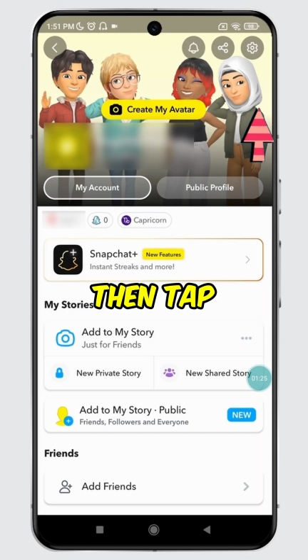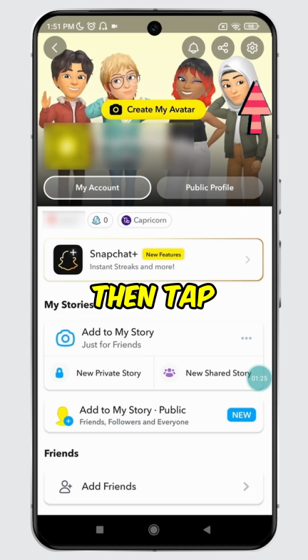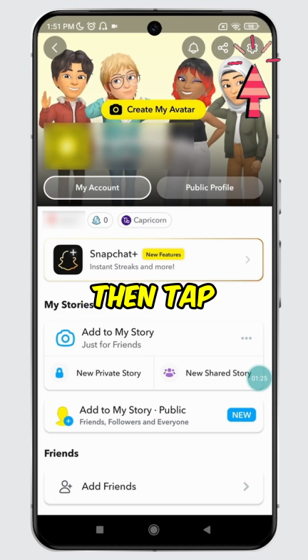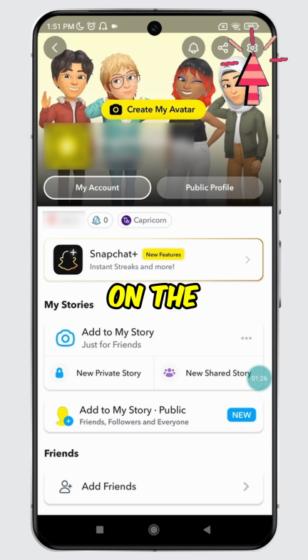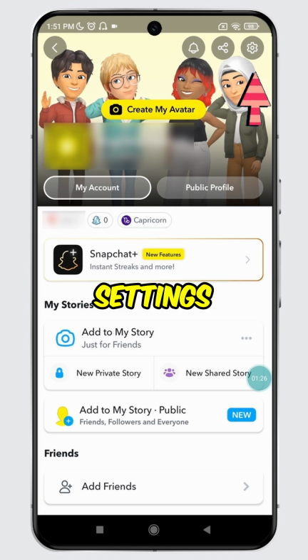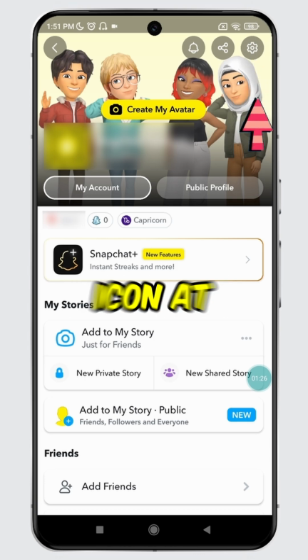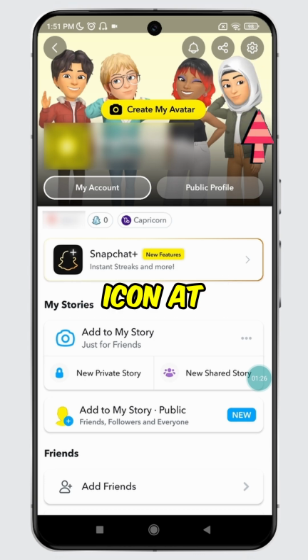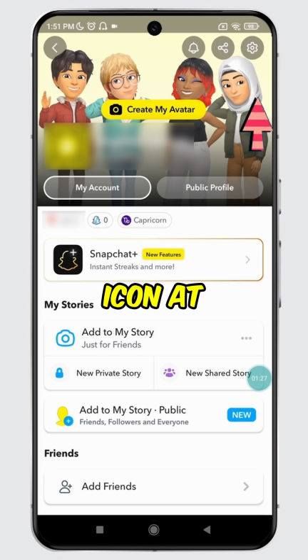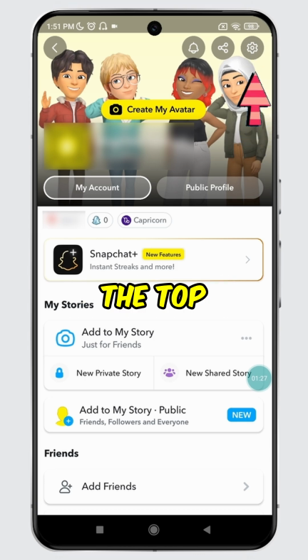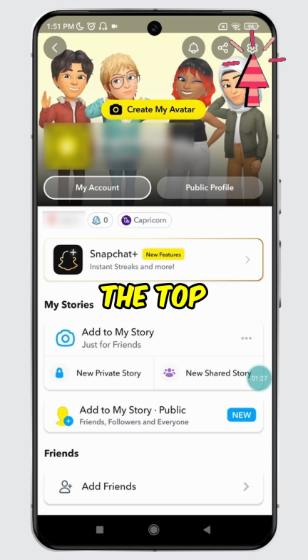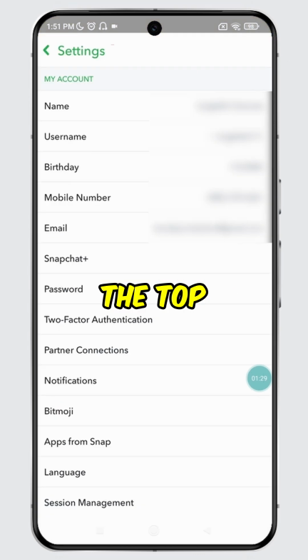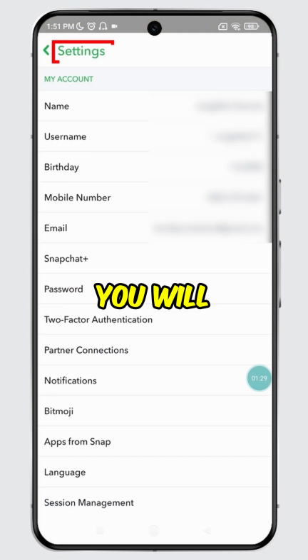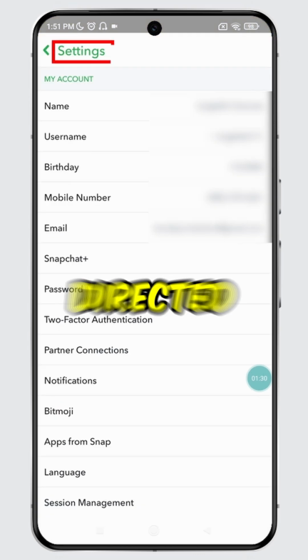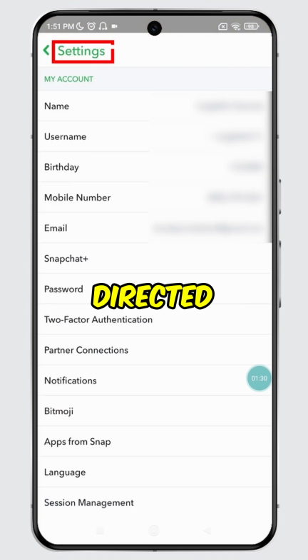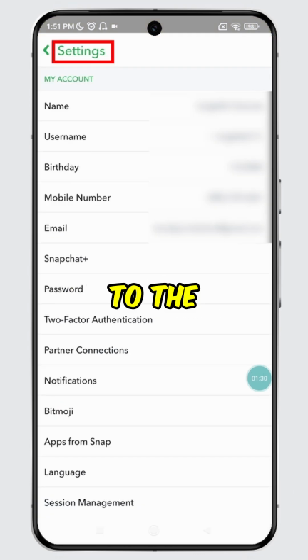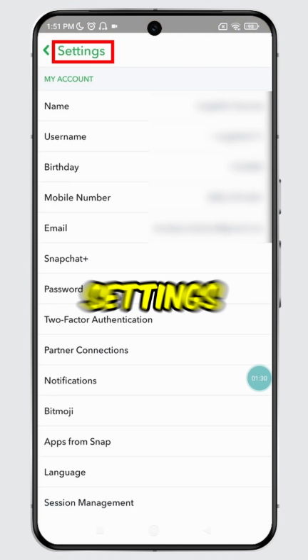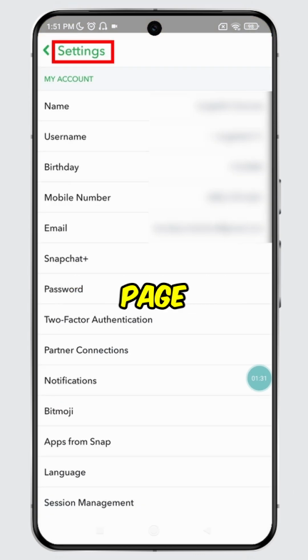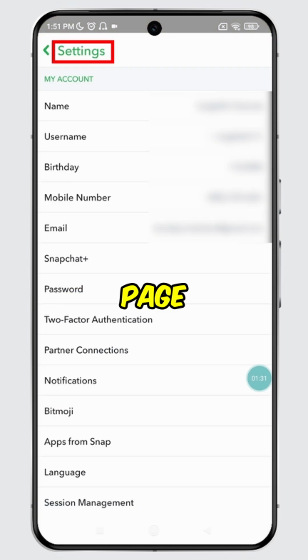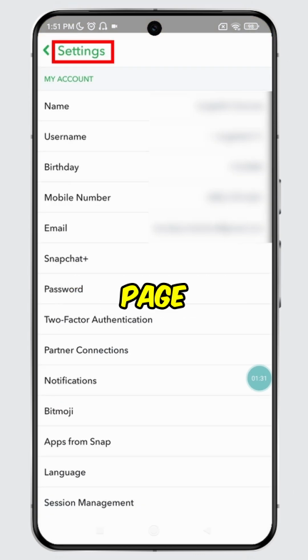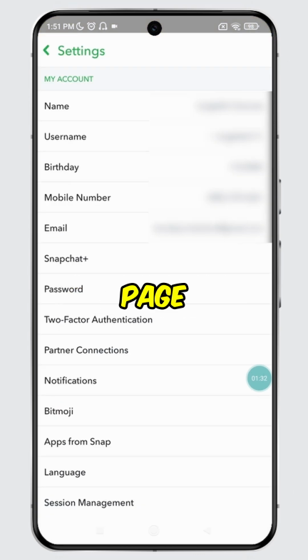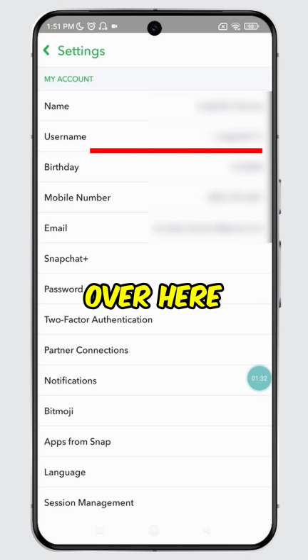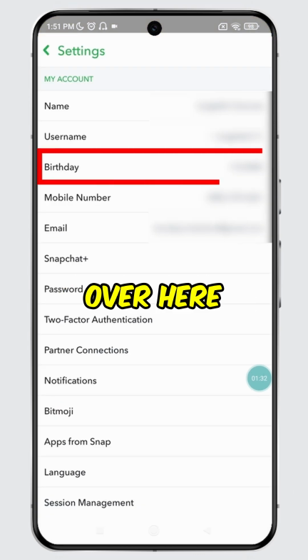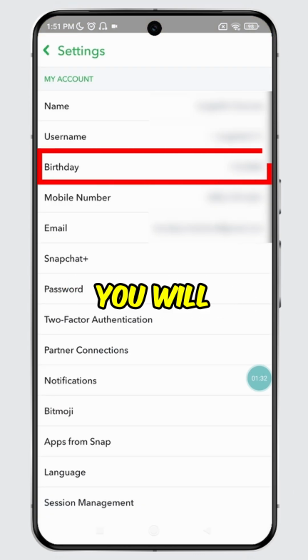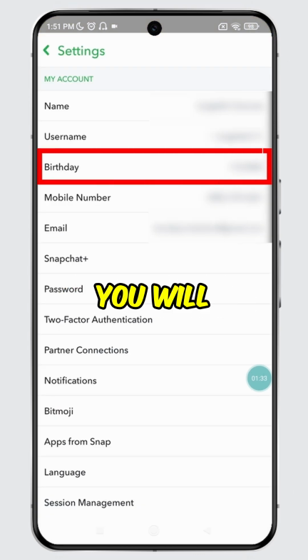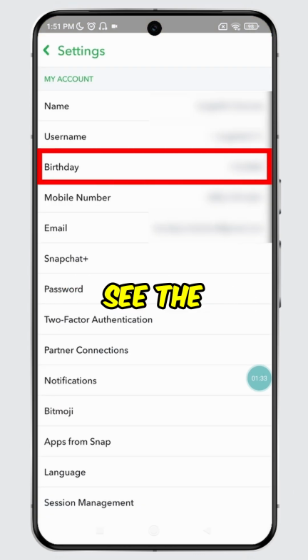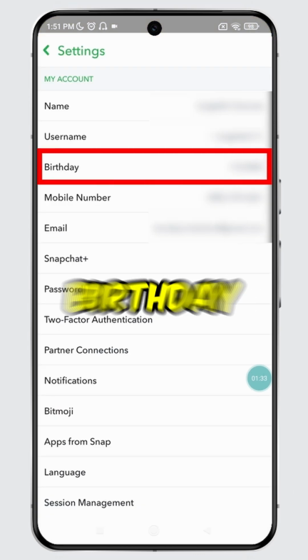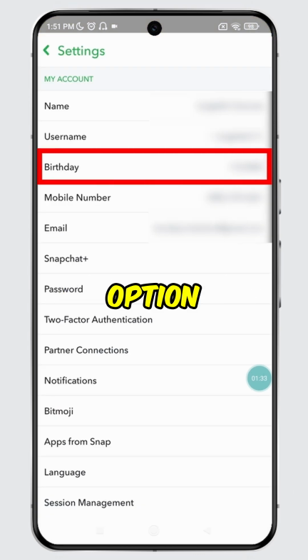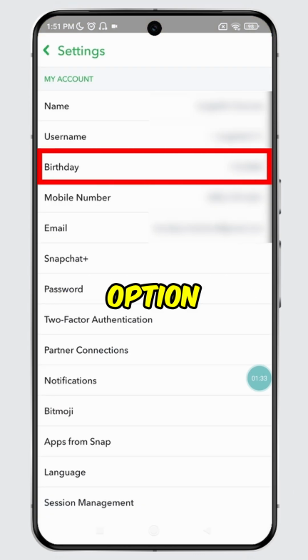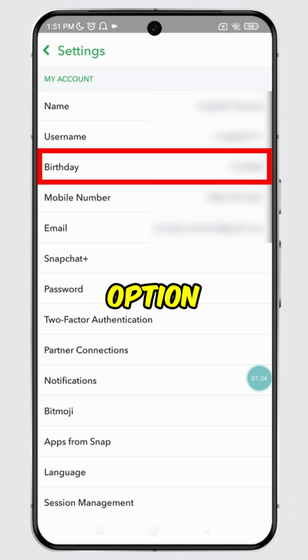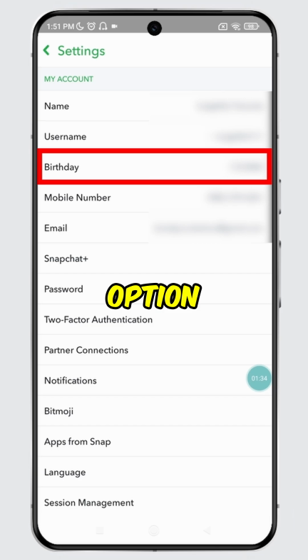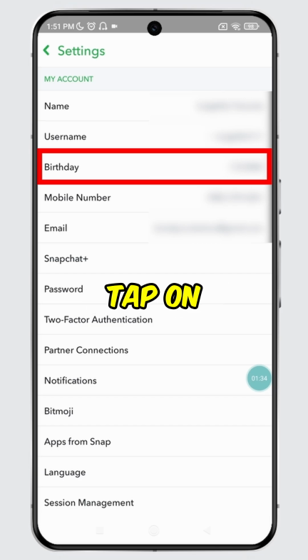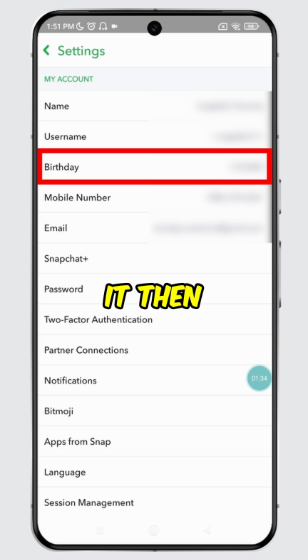Then tap on the settings icon at the top. You will be directed to the settings page. Over here, you will see the birthday option. Tap on it.